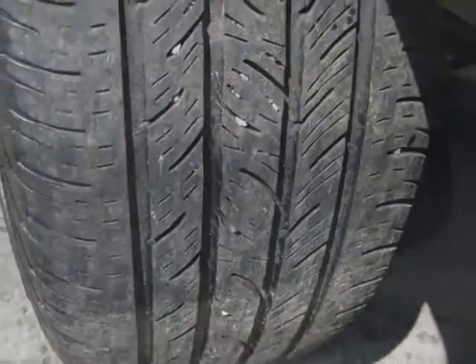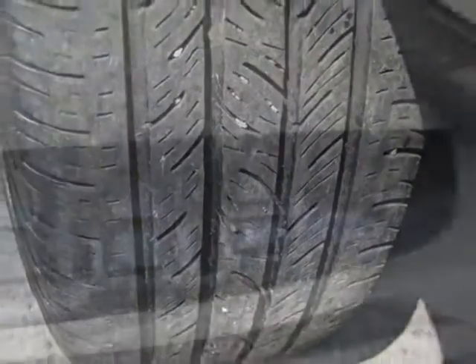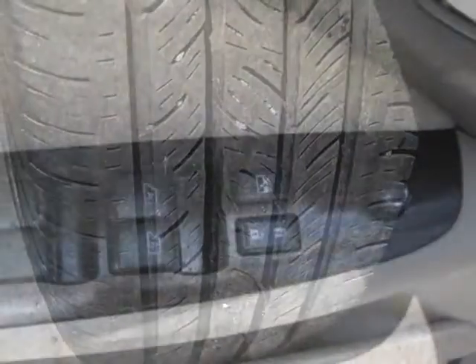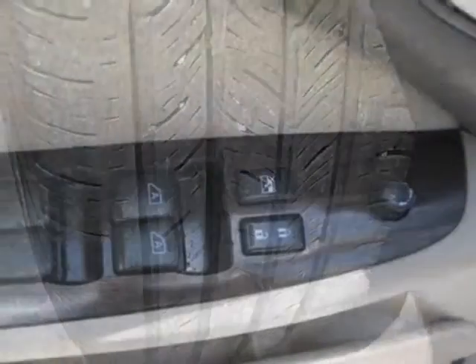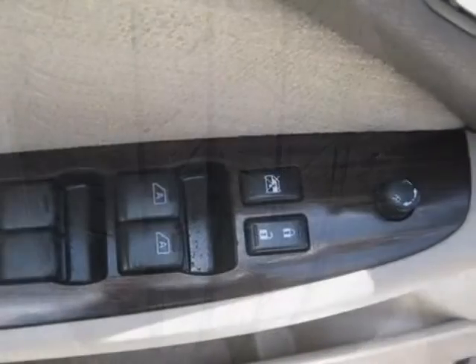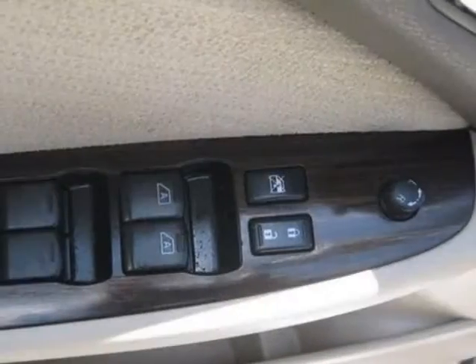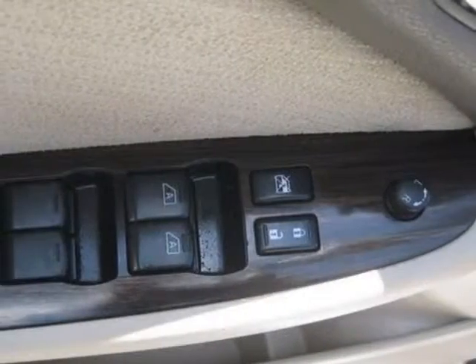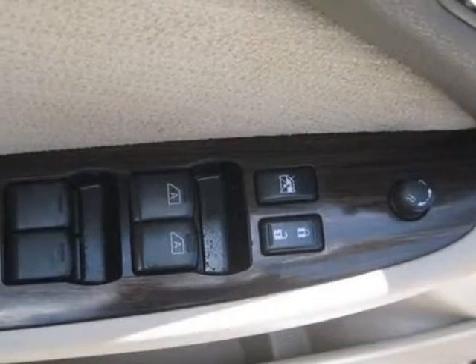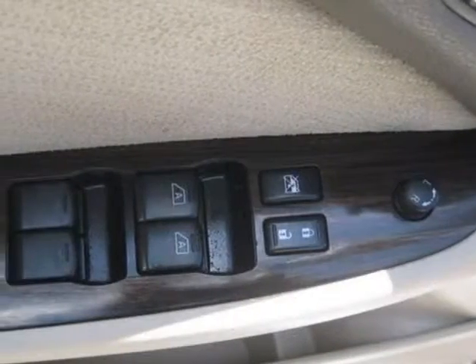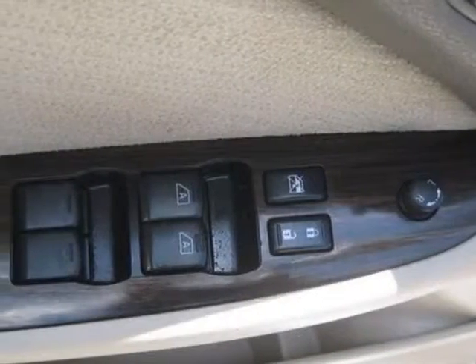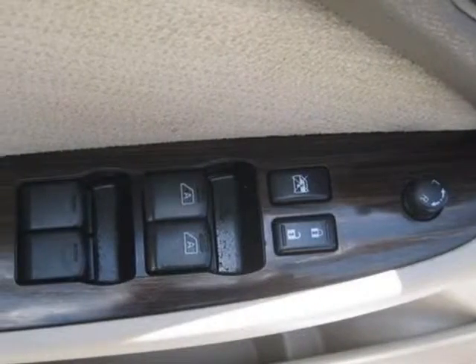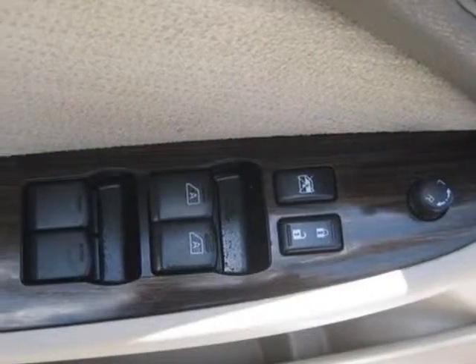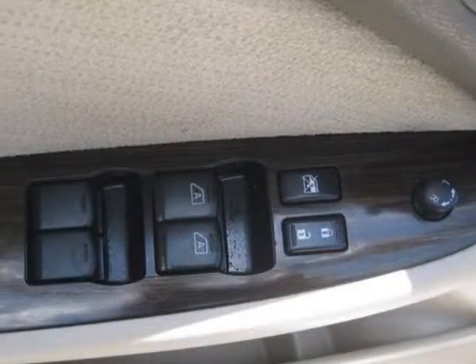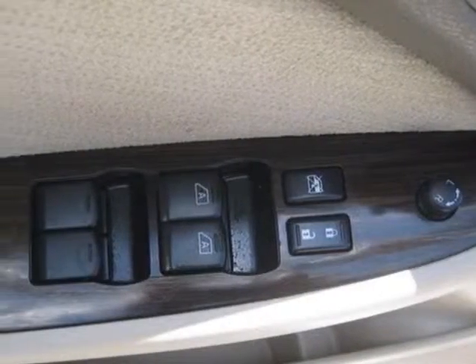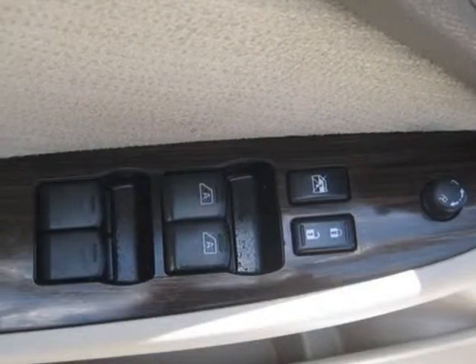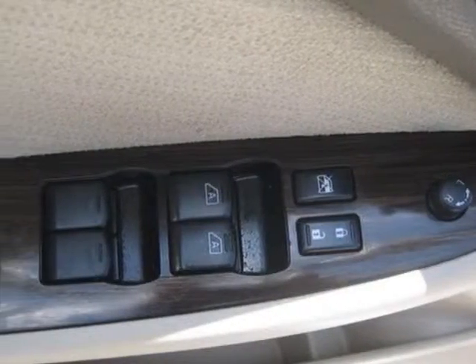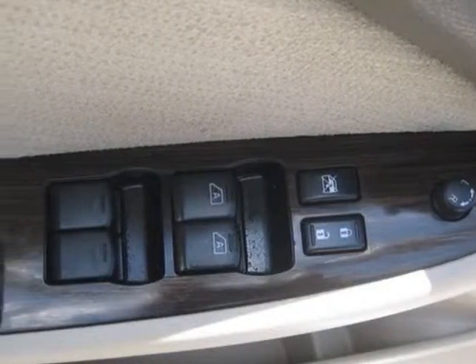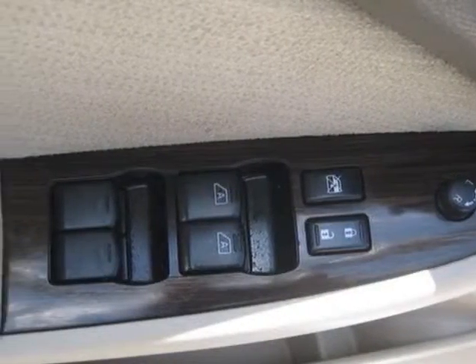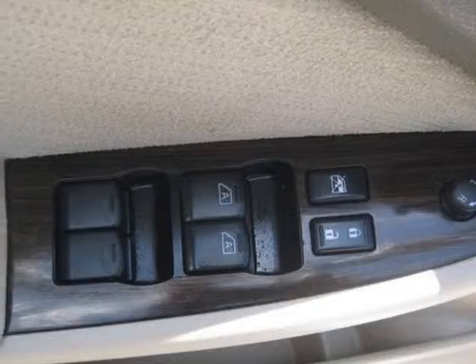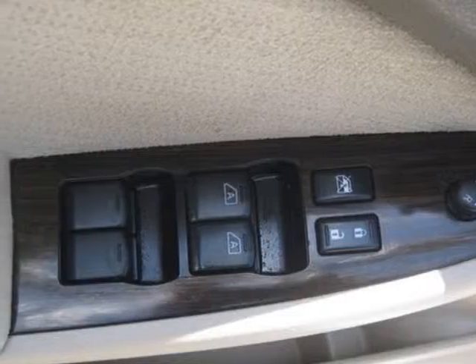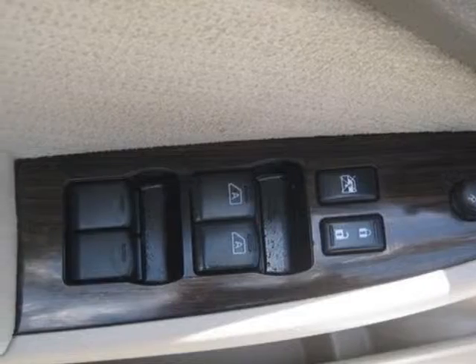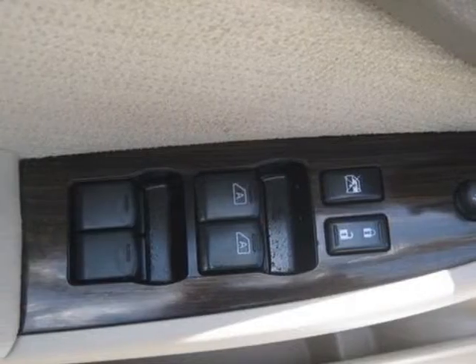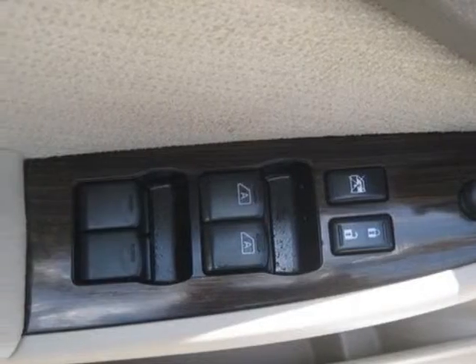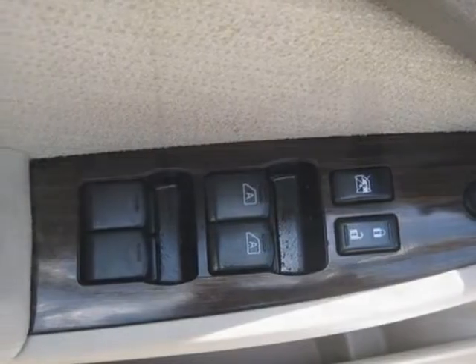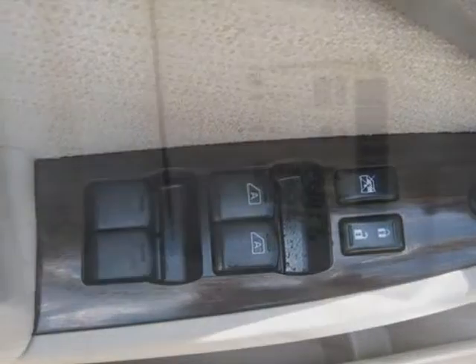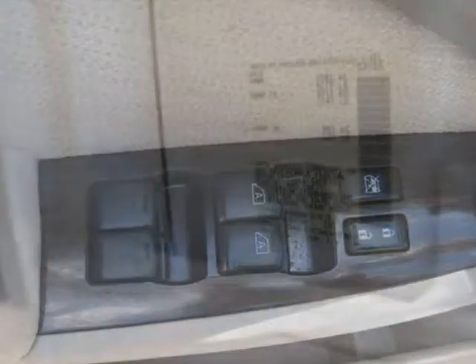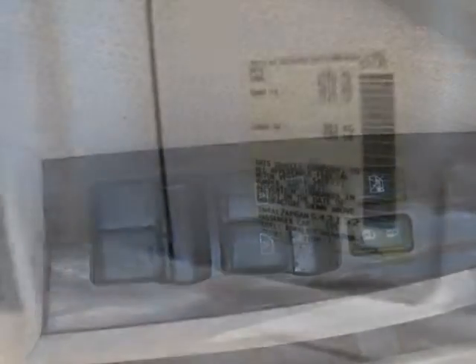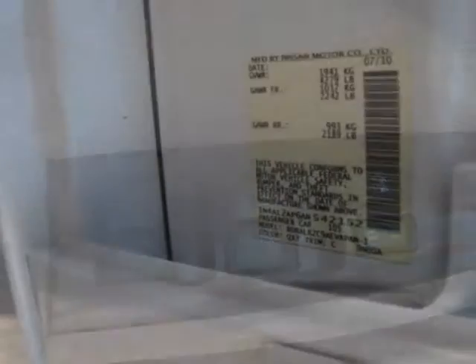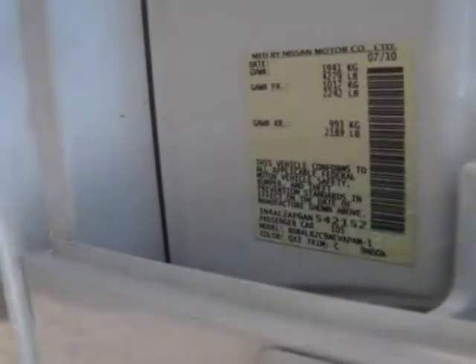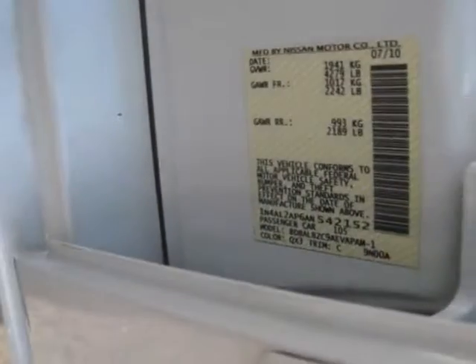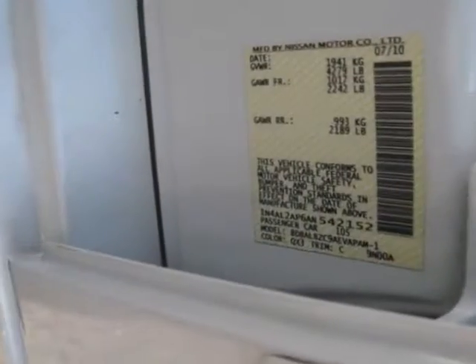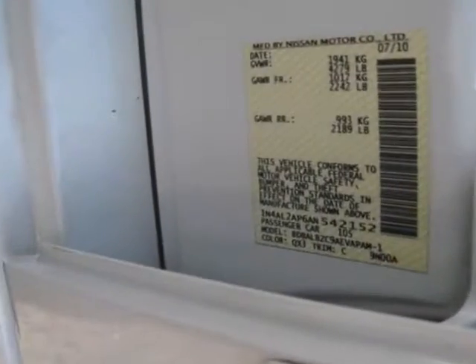auxiliary audio input, sunroof, driver airbag, and 12V power outlet.